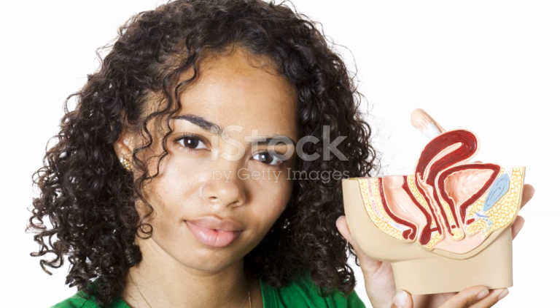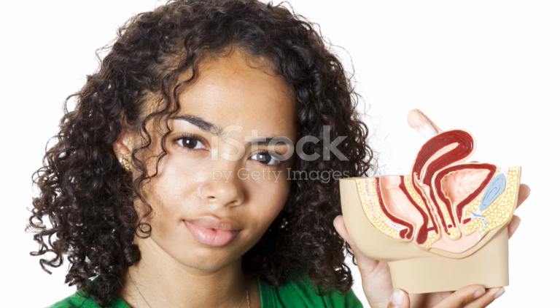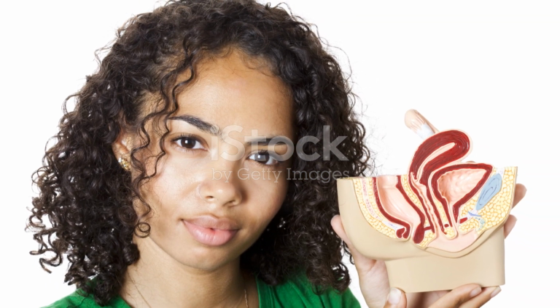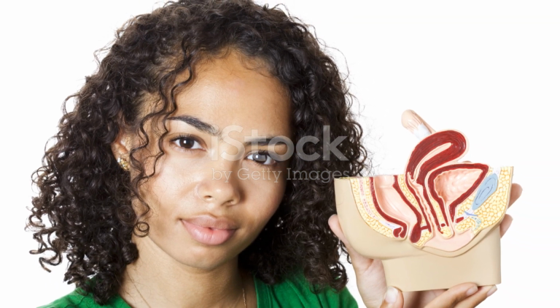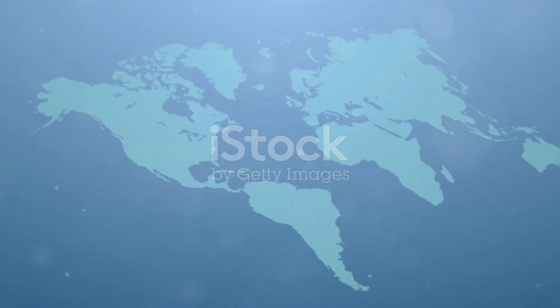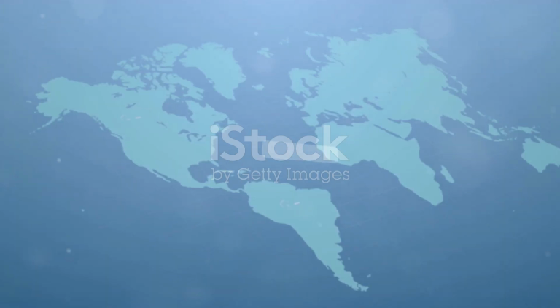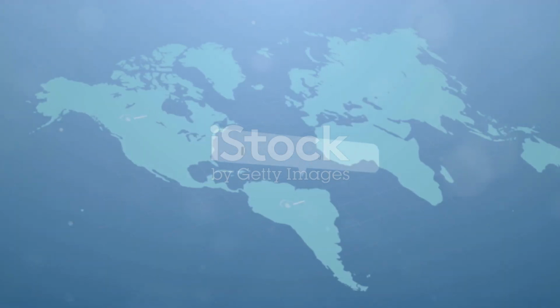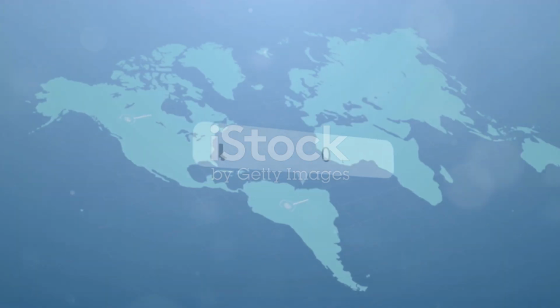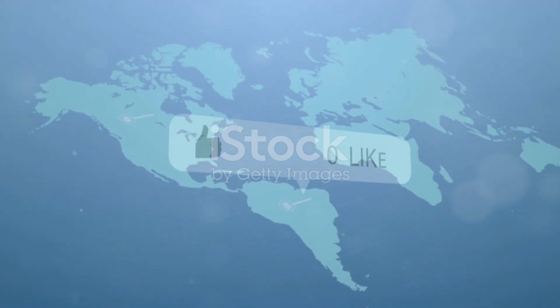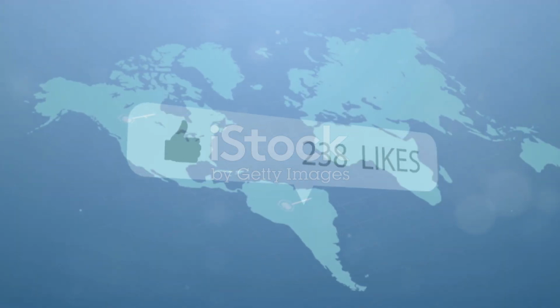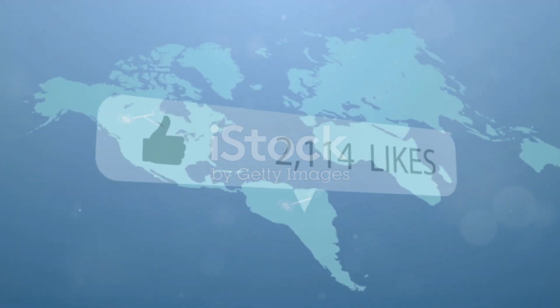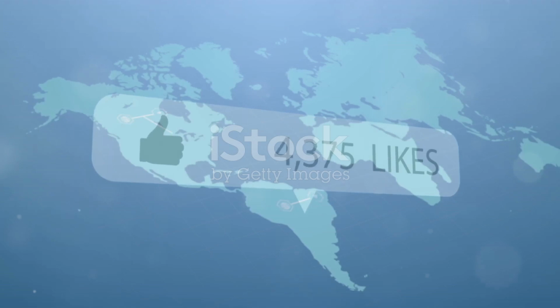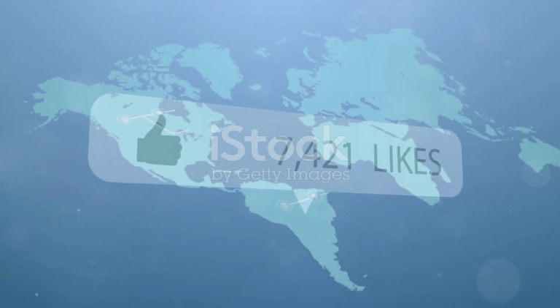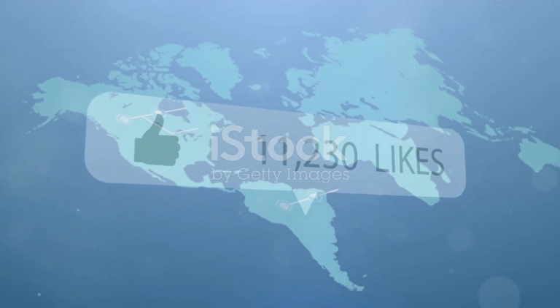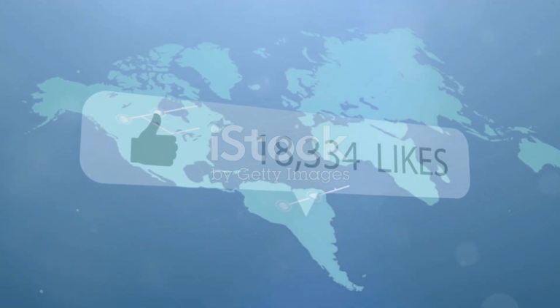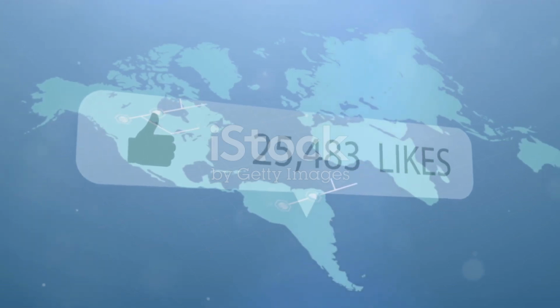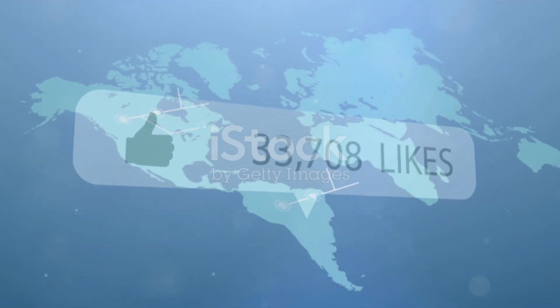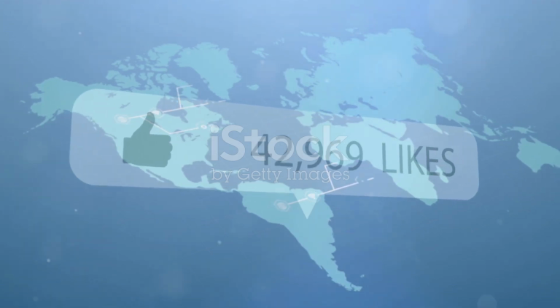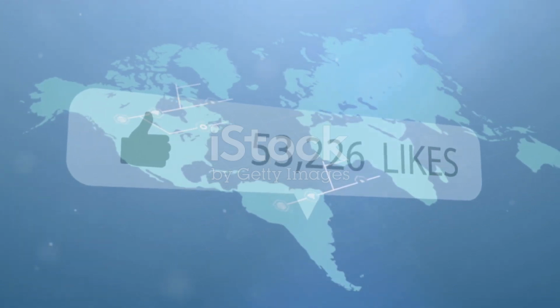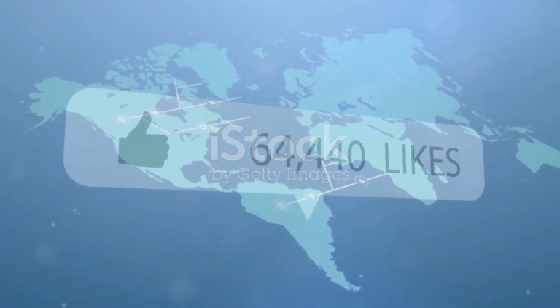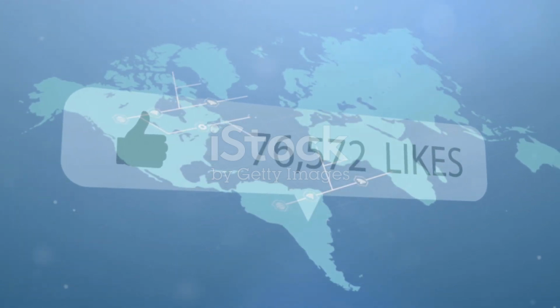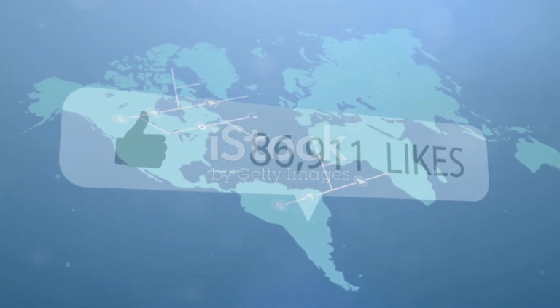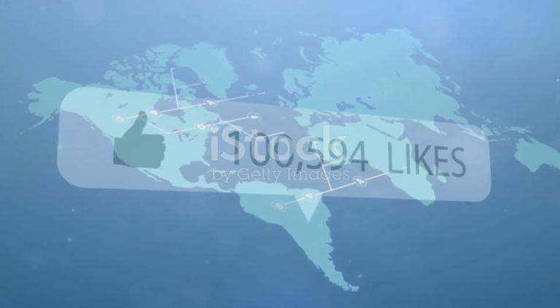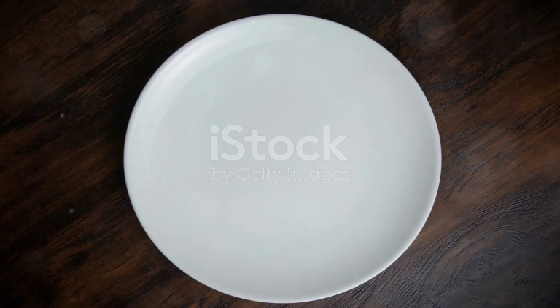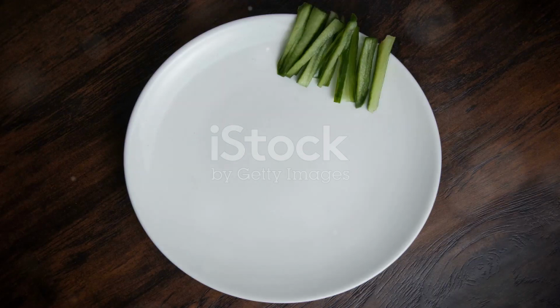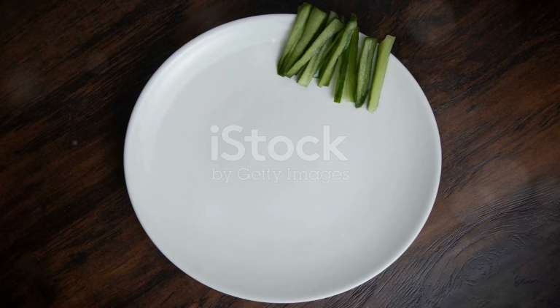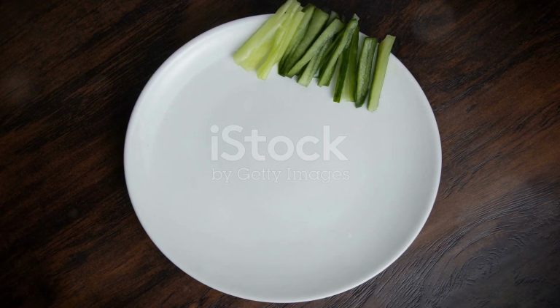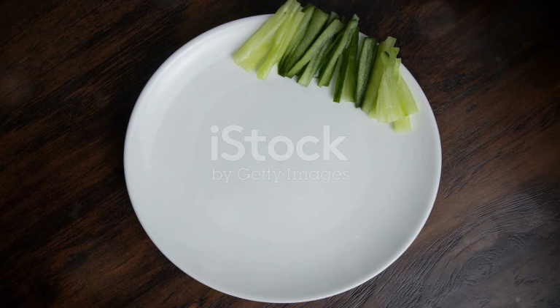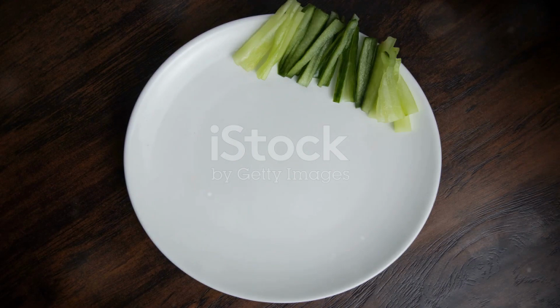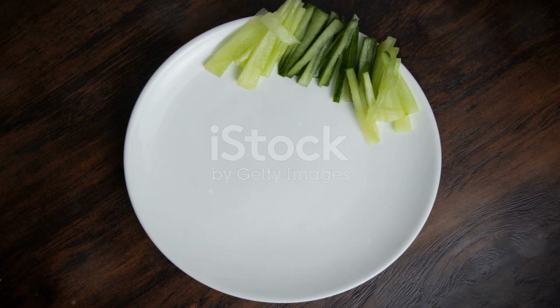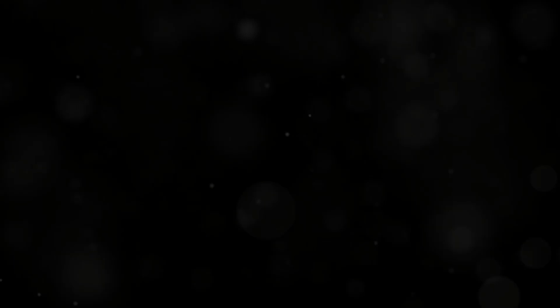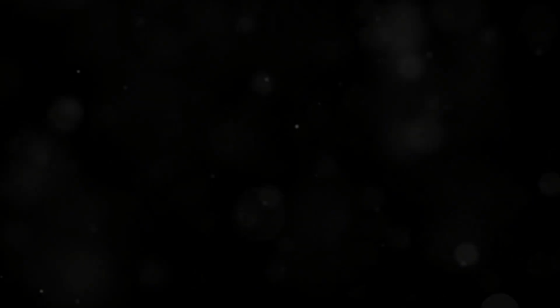Thanks for watching. Don't forget to like, subscribe and share if you found this information enlightening. Stay curious and take care.